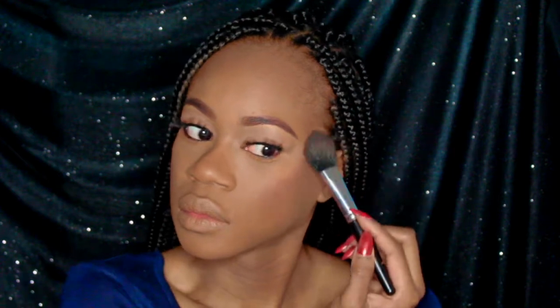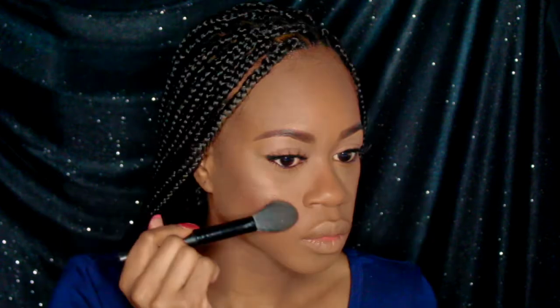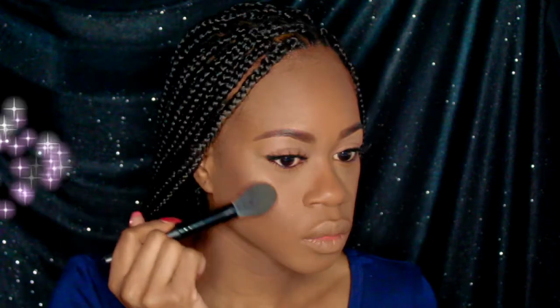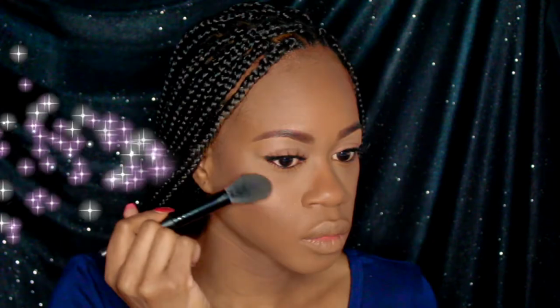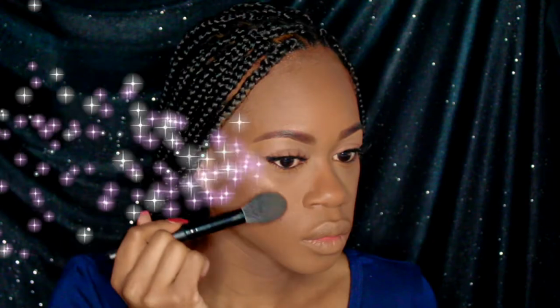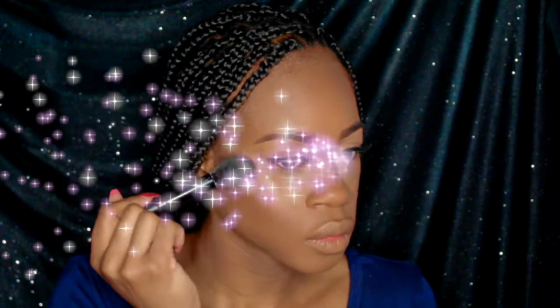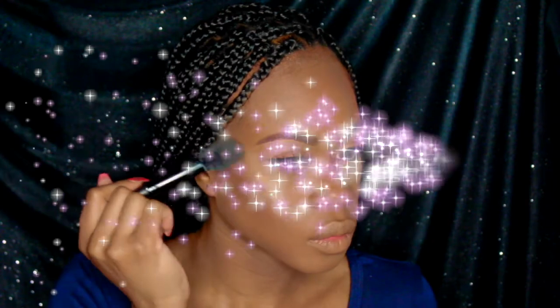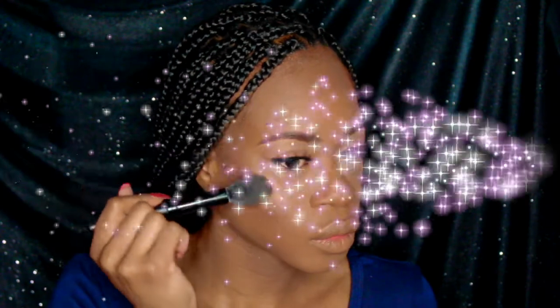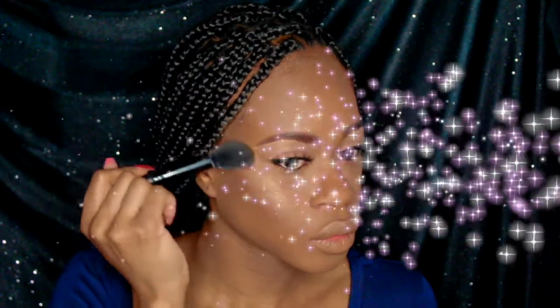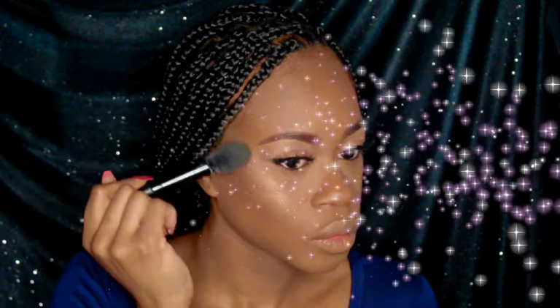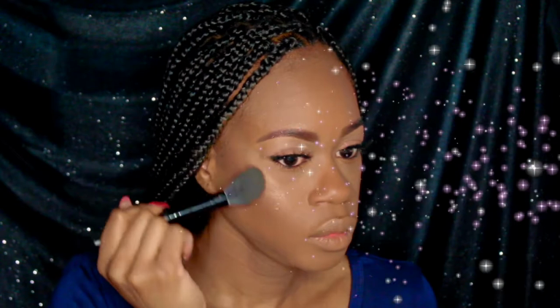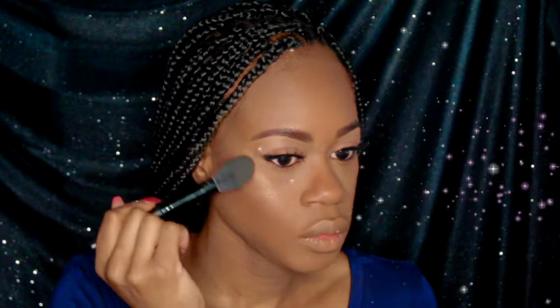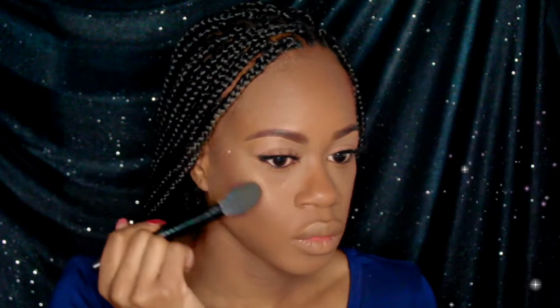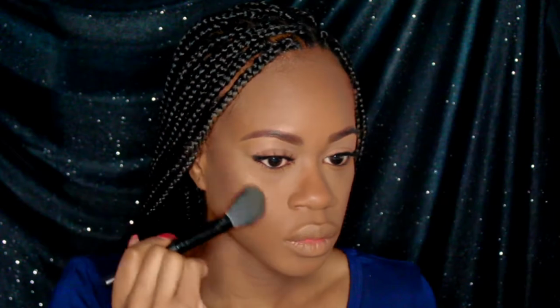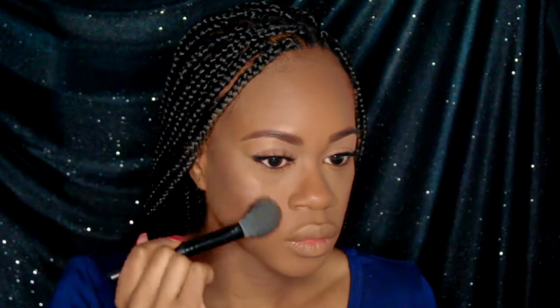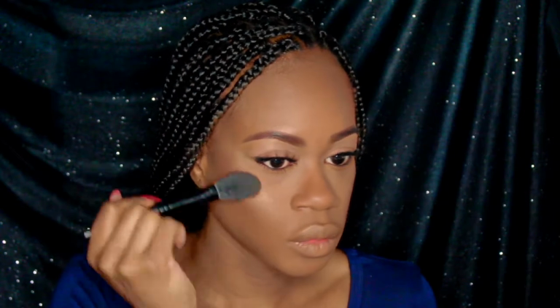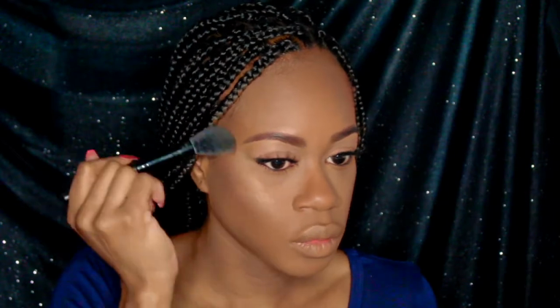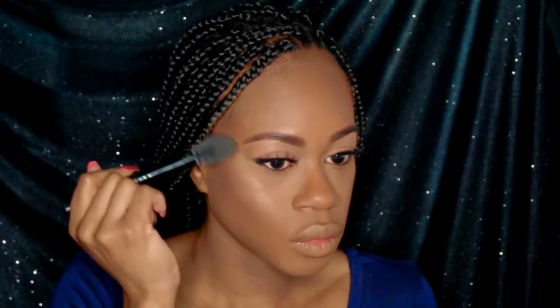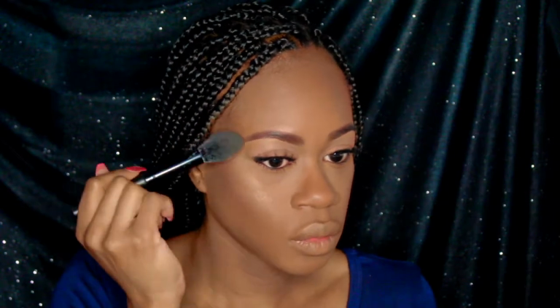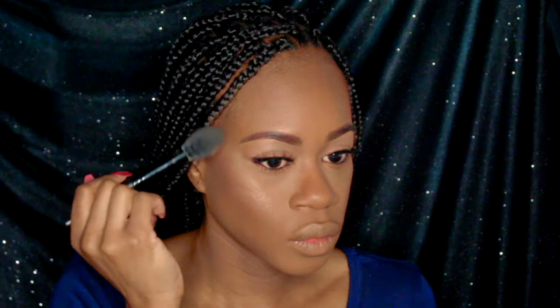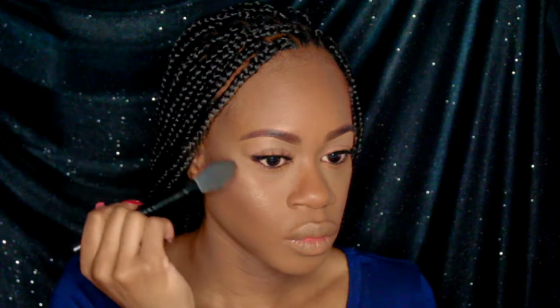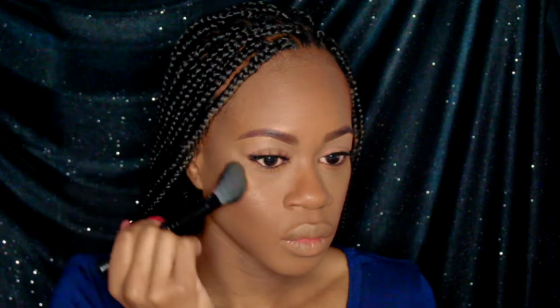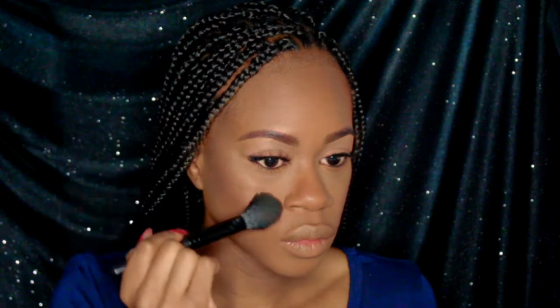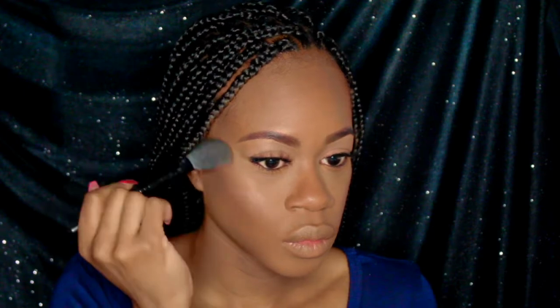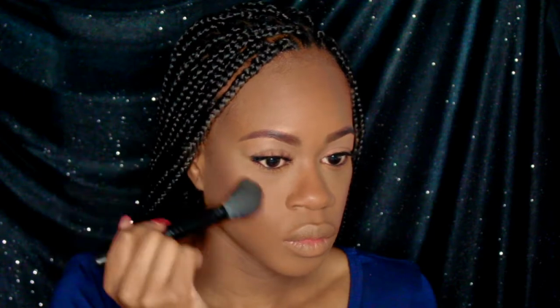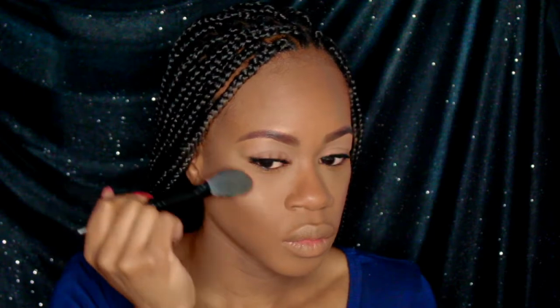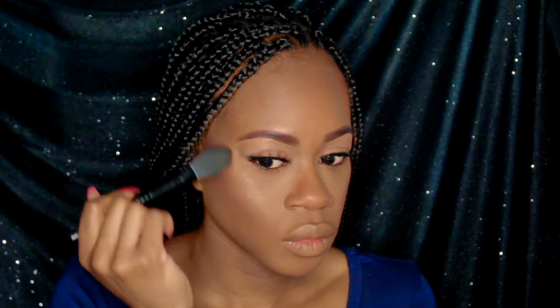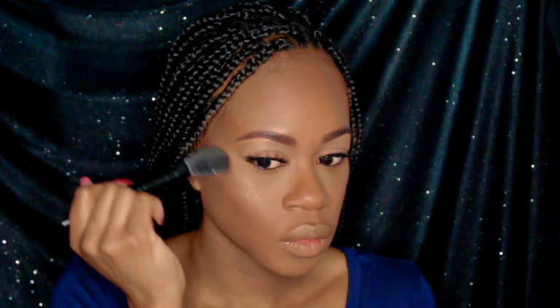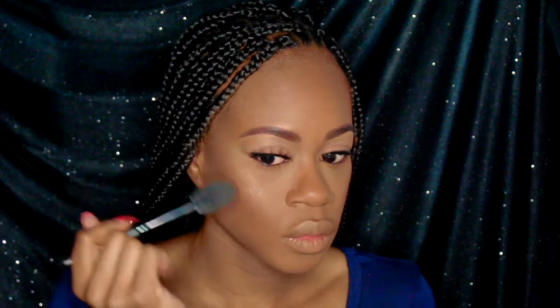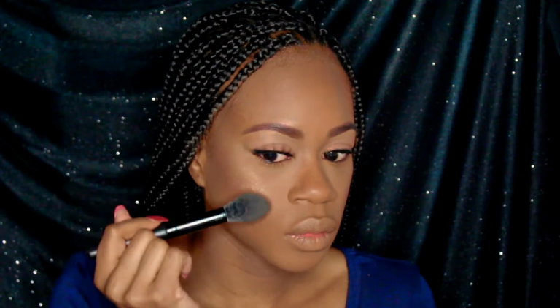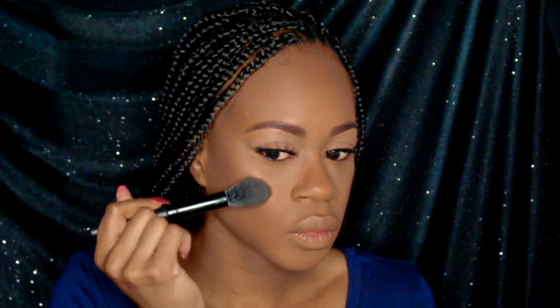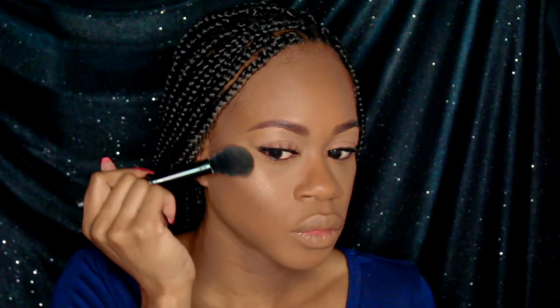And for today's glow, I'm using Anastasia Beverly Hills highlighter palette in Gleam.